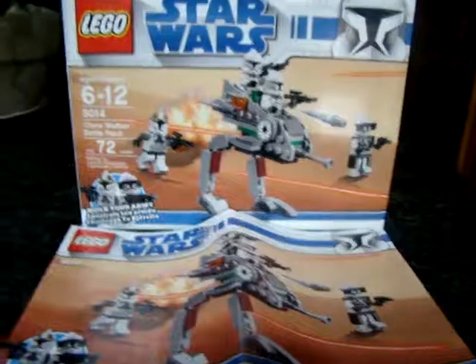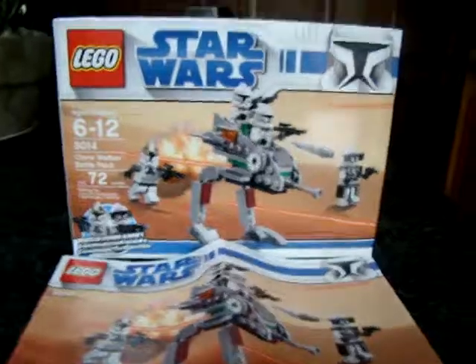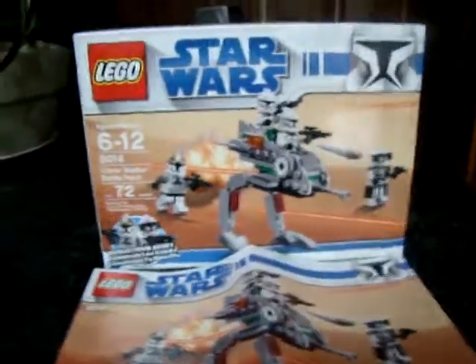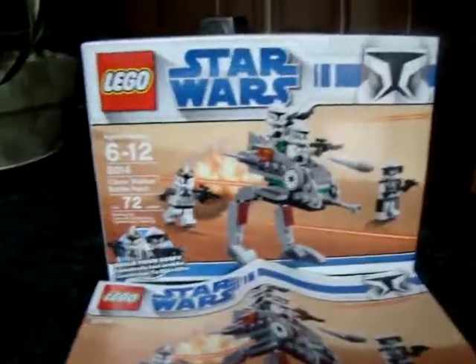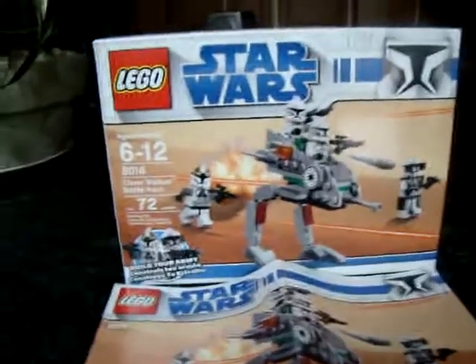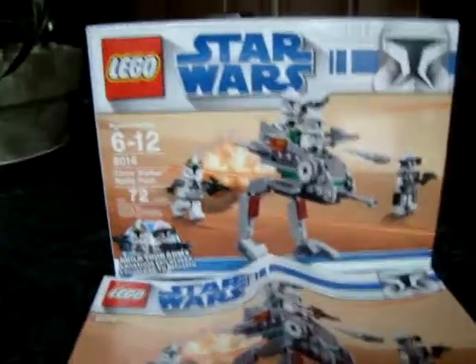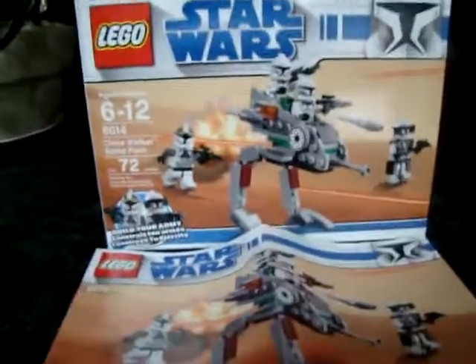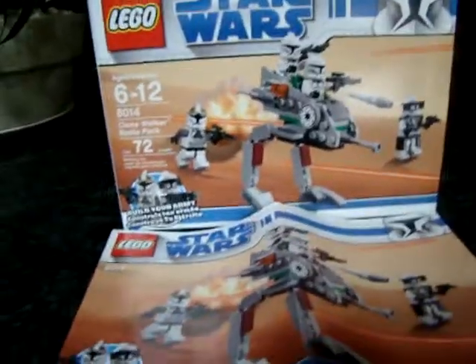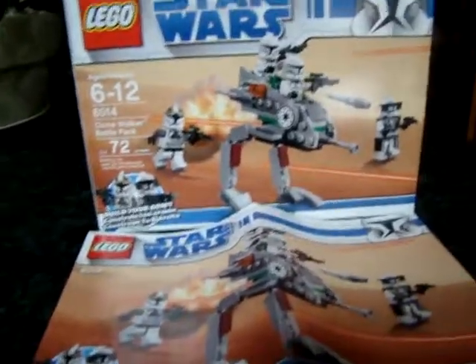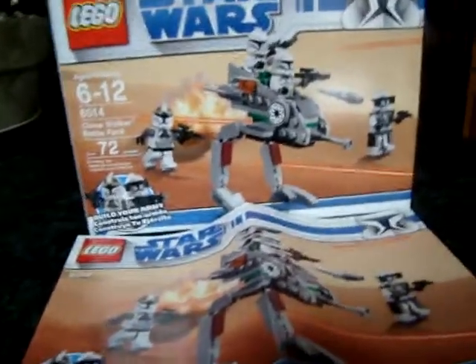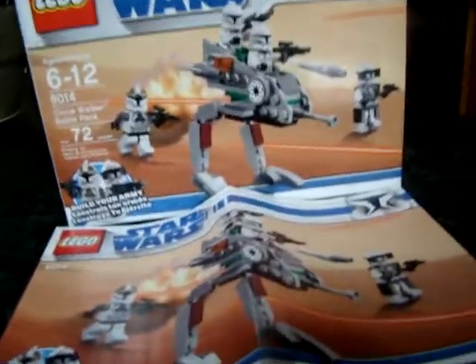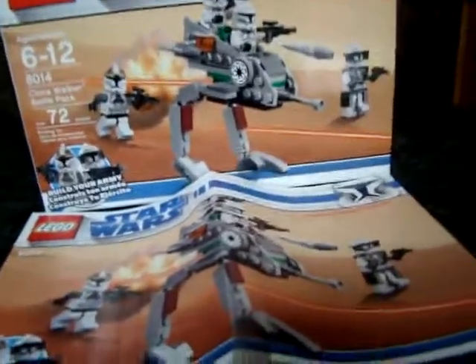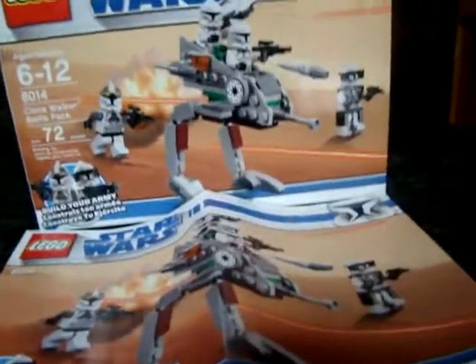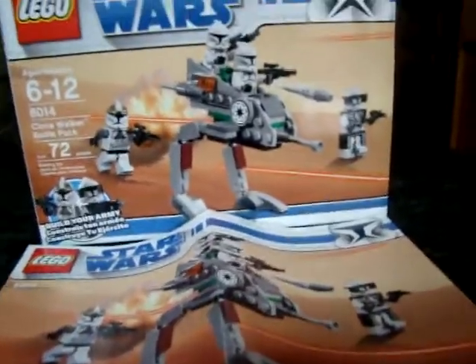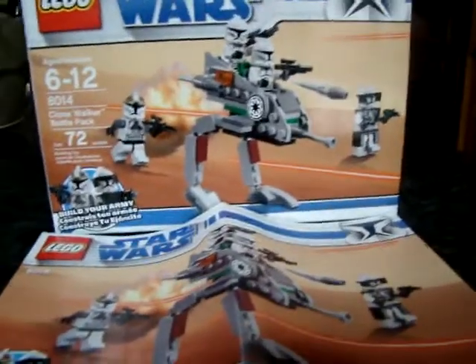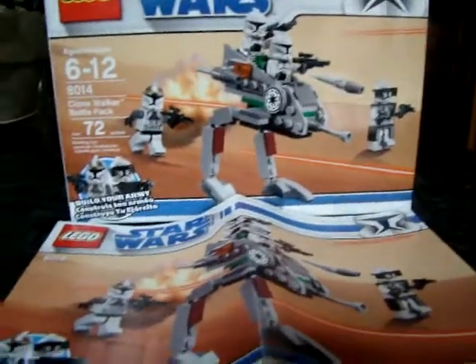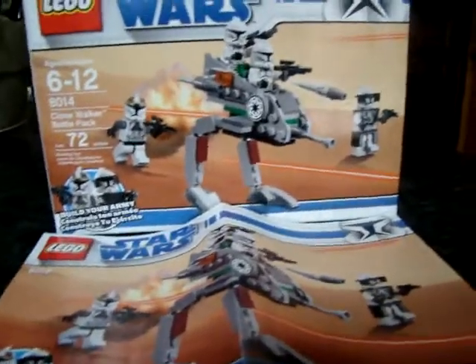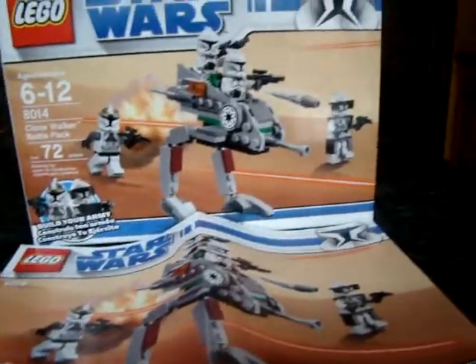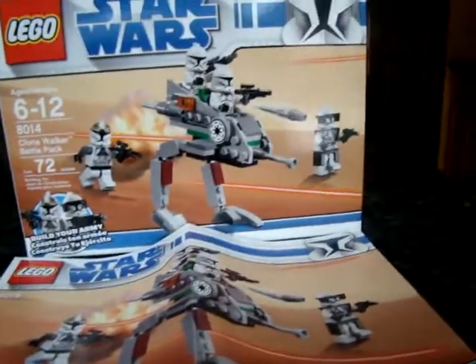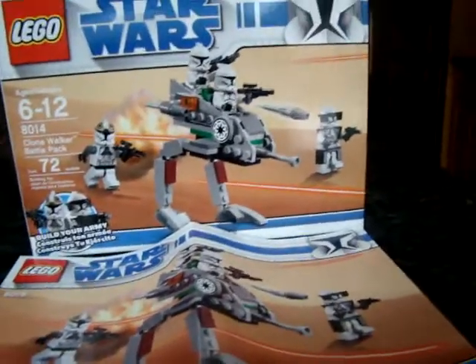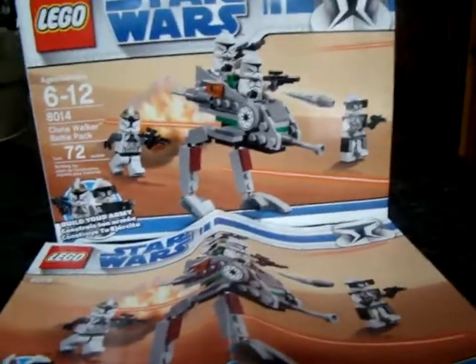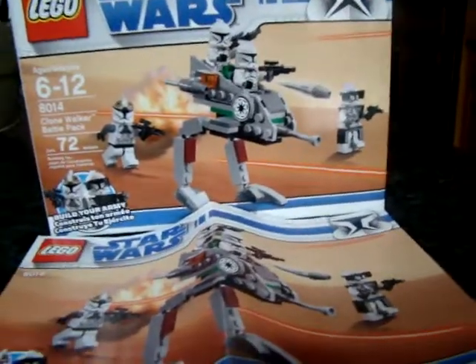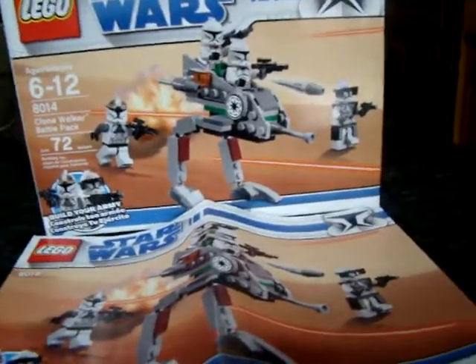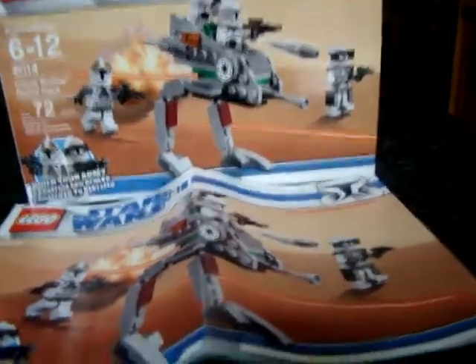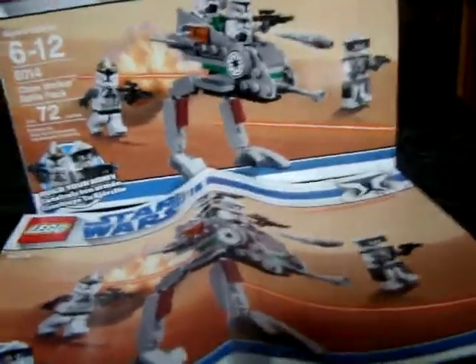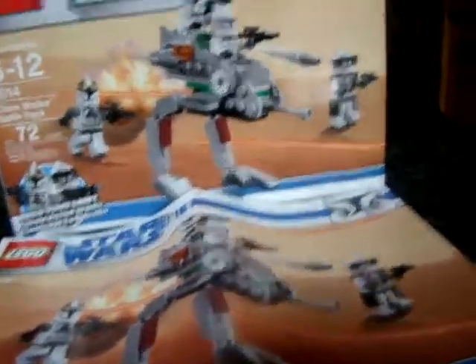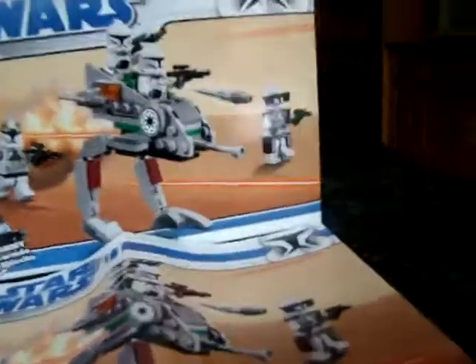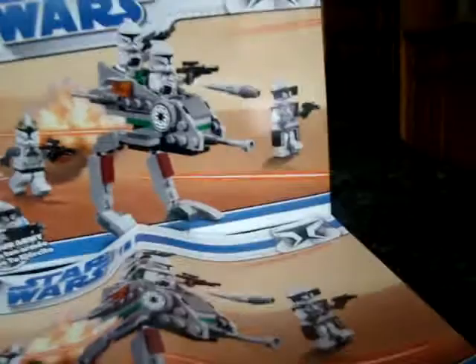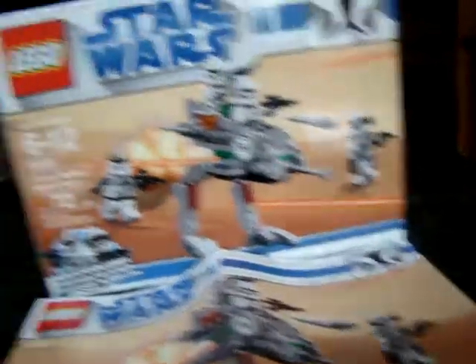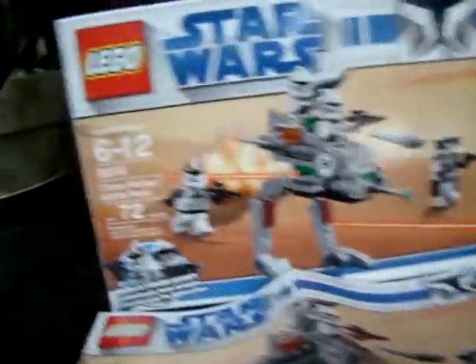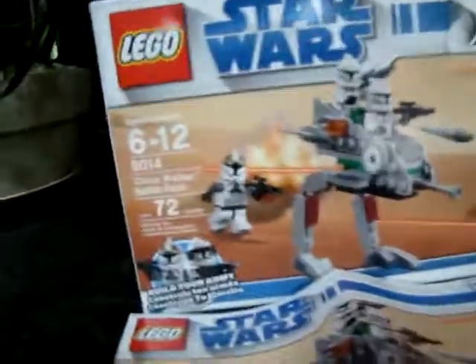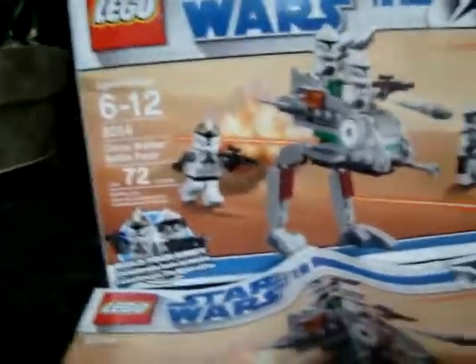Hey guys, it's RyanPhot37 here, and I'll be doing a review on this Star Wars Clone Walker Battle Pack.